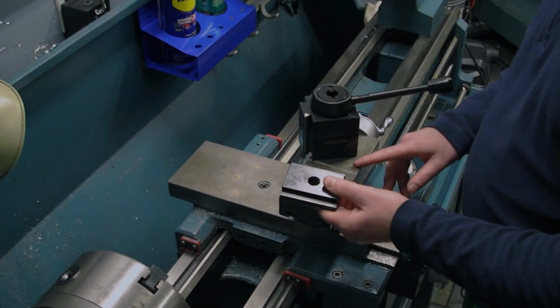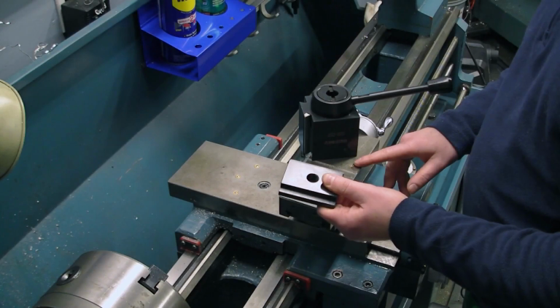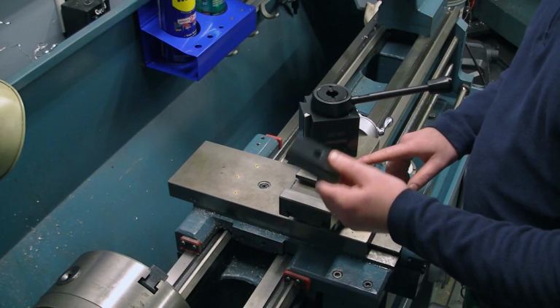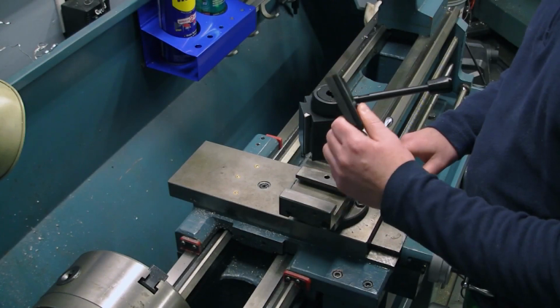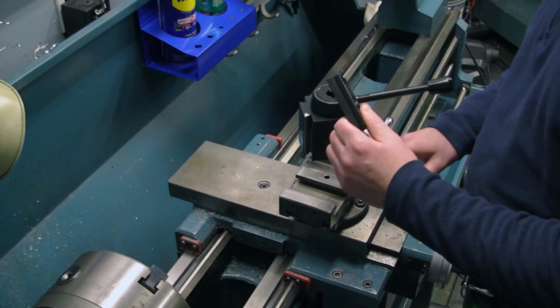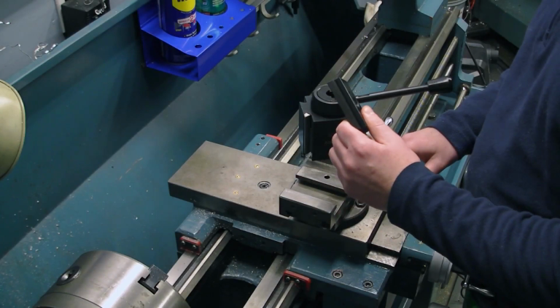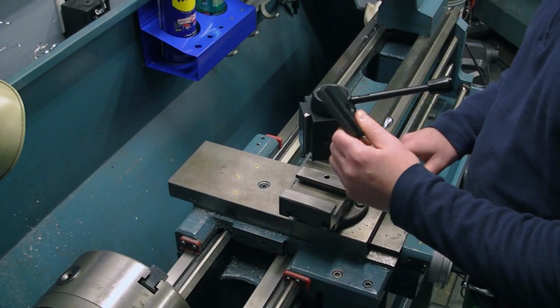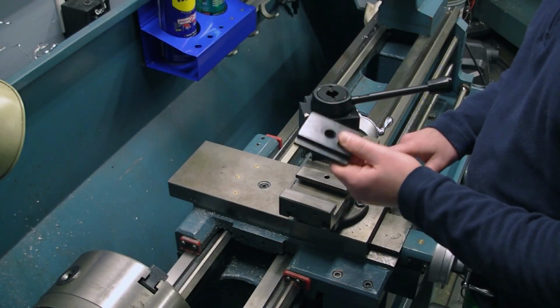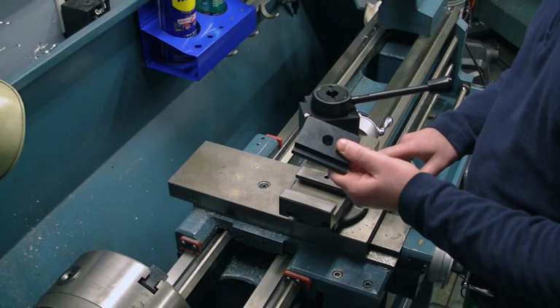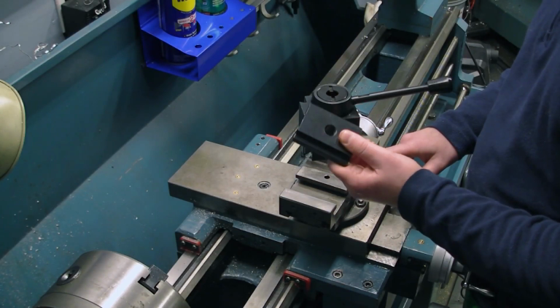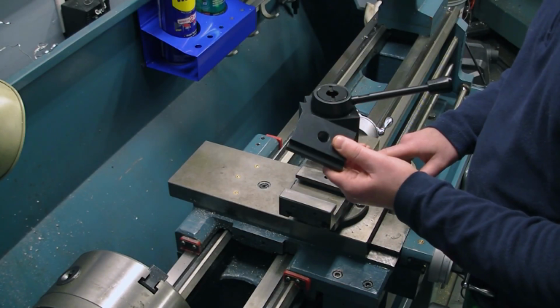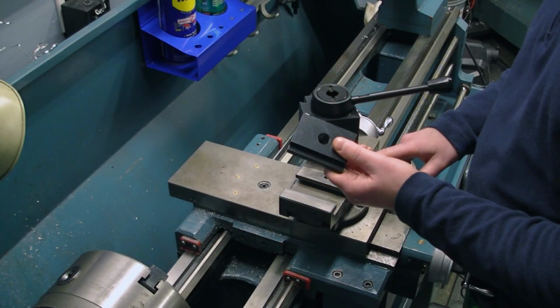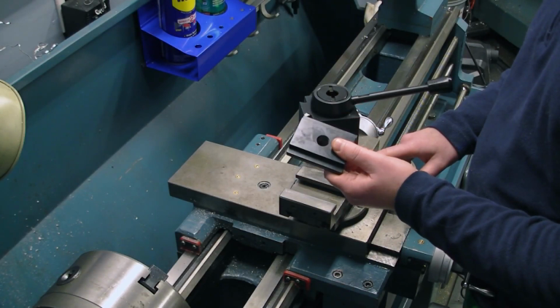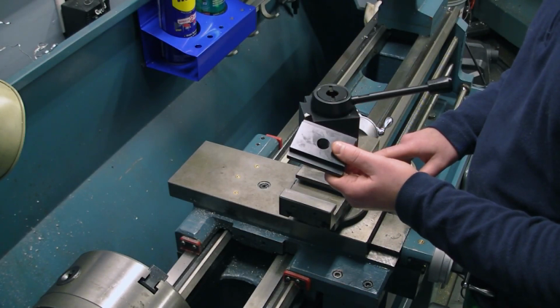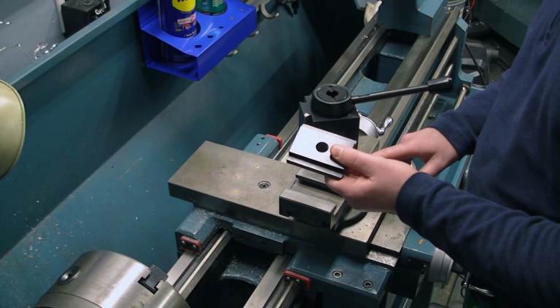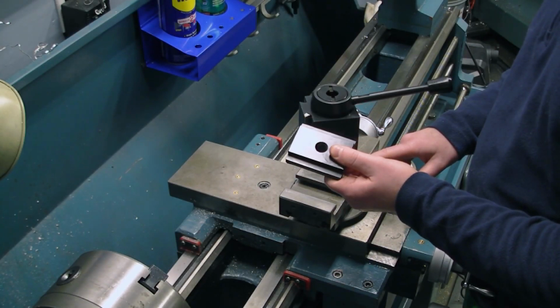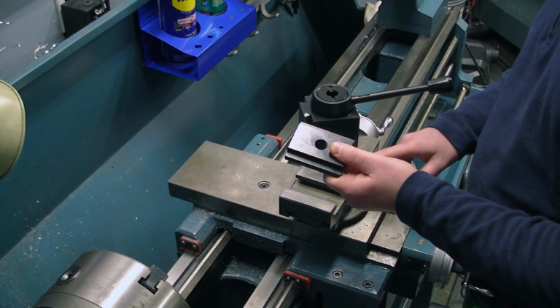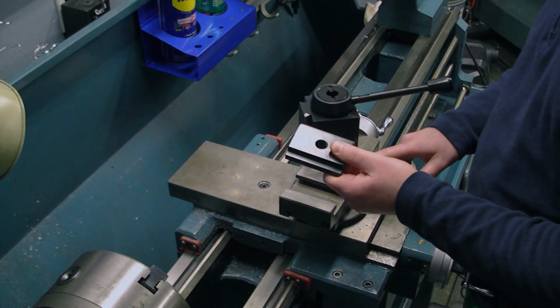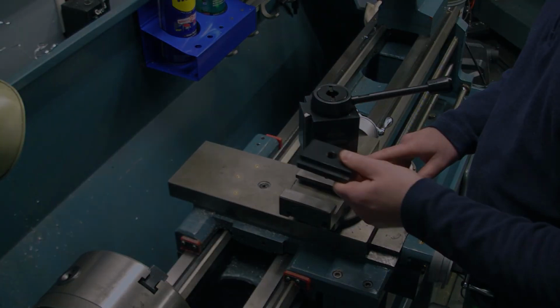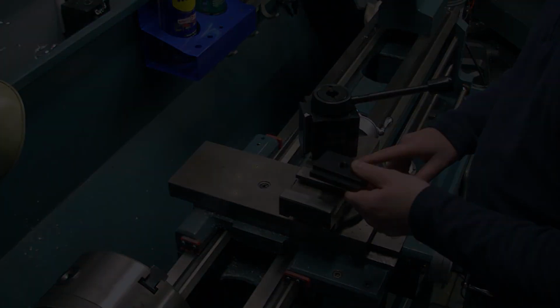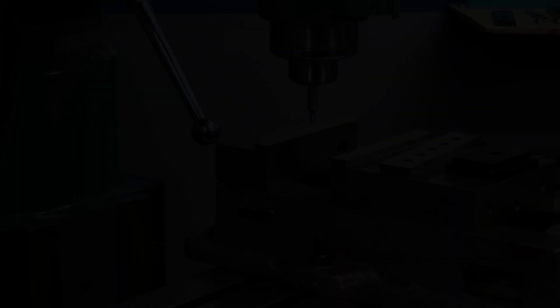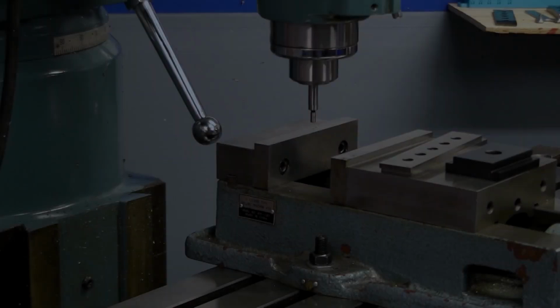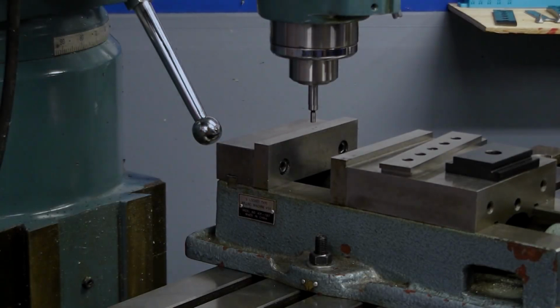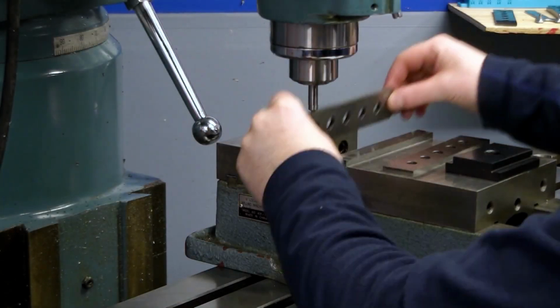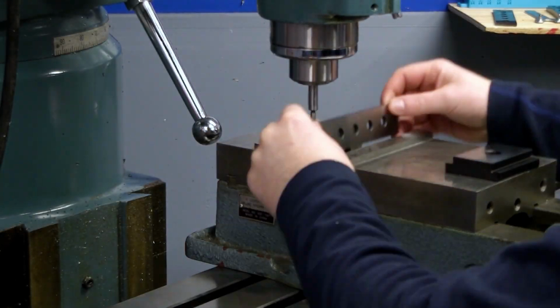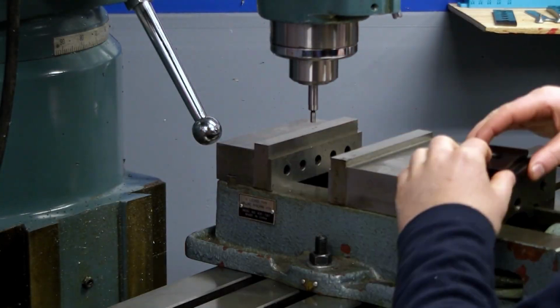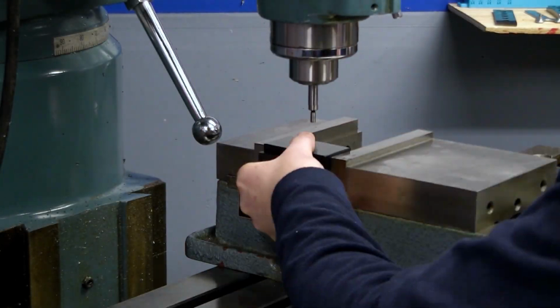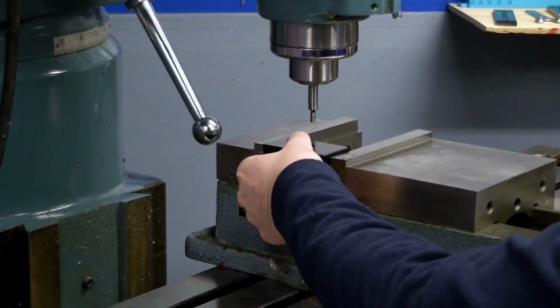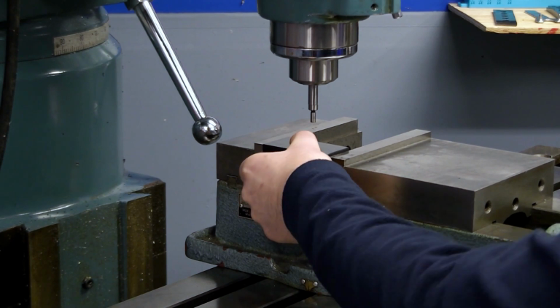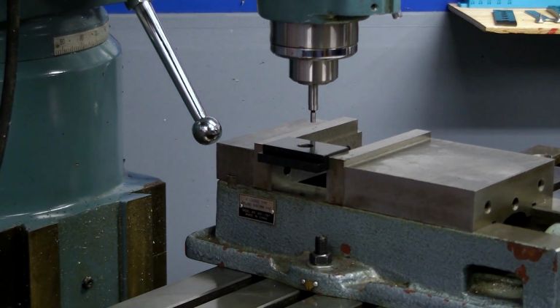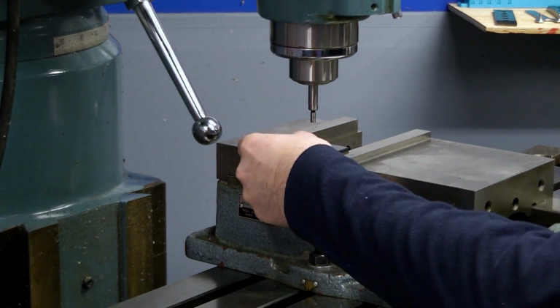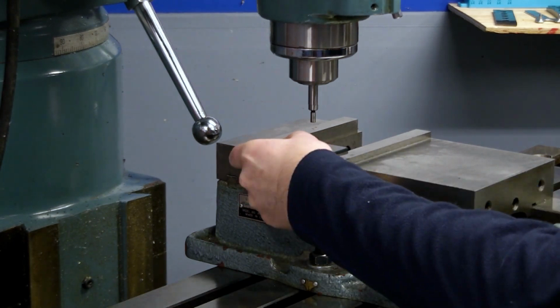So let's go over to the milling machine and cut this thing down to size.